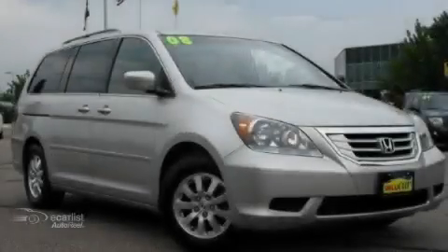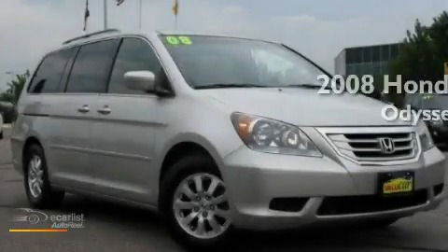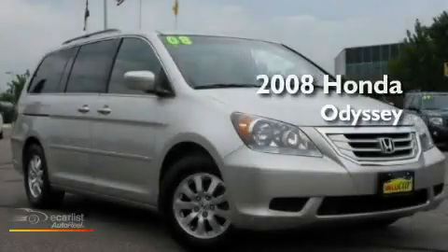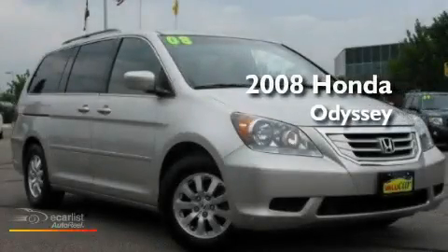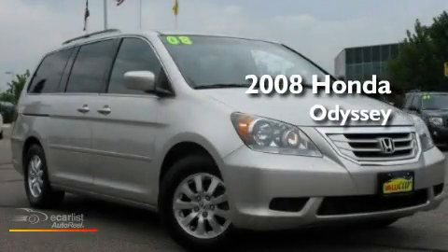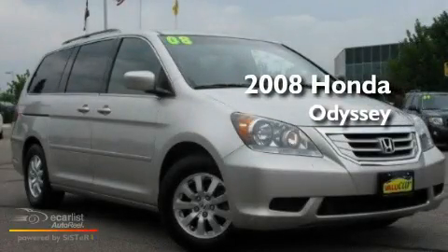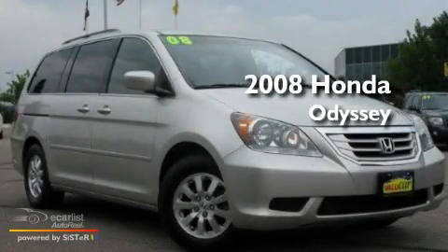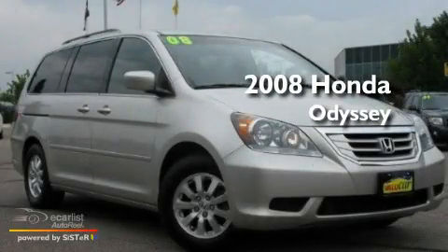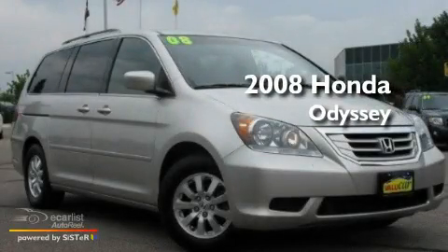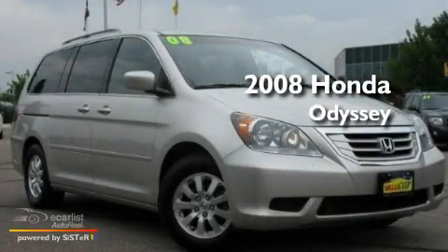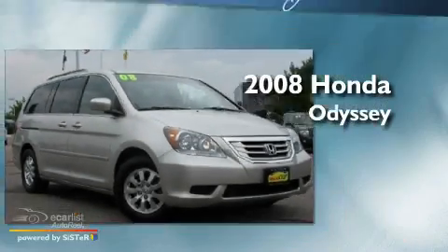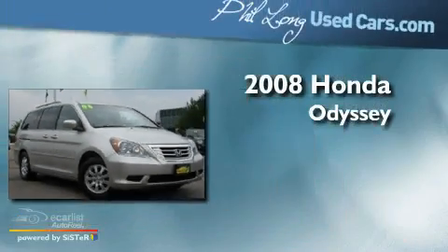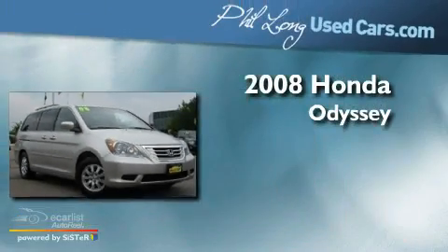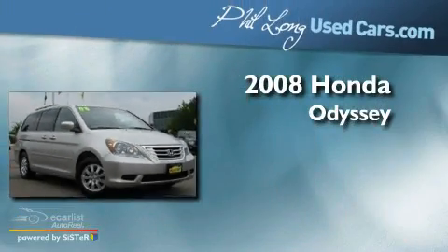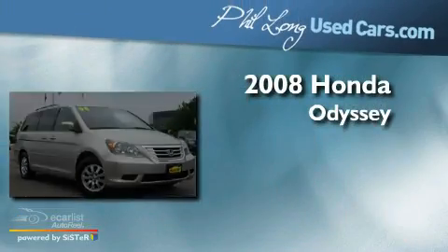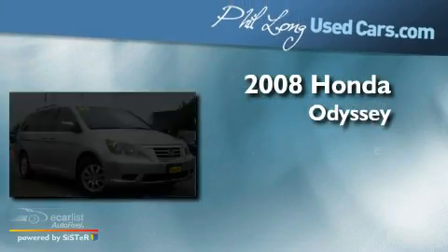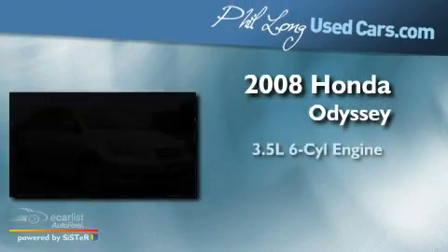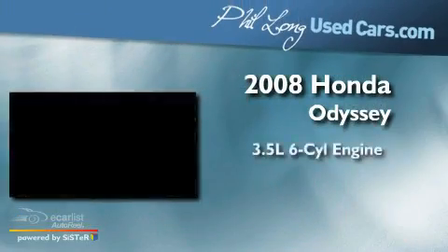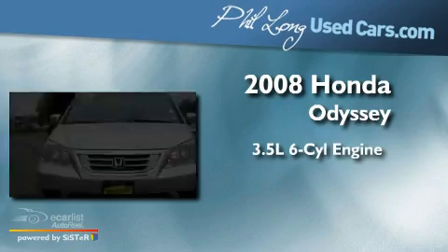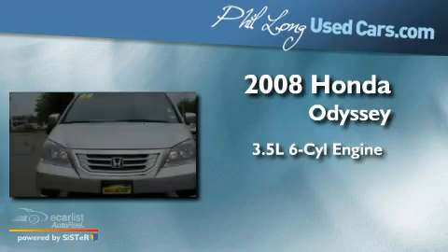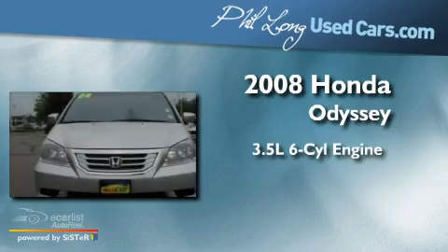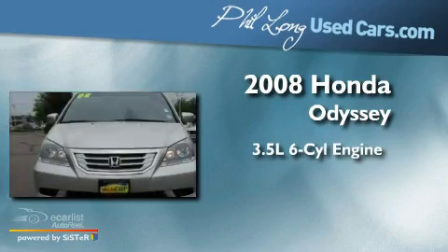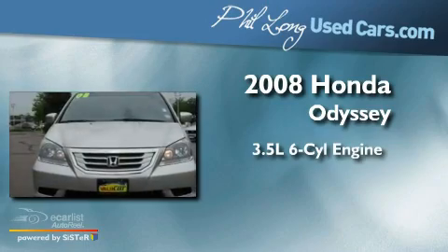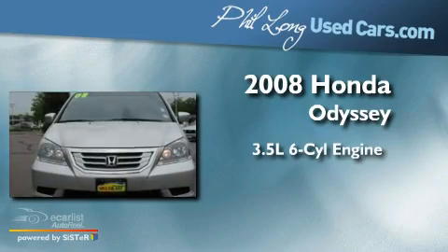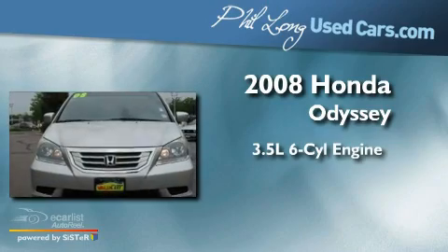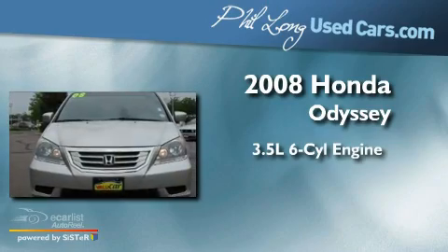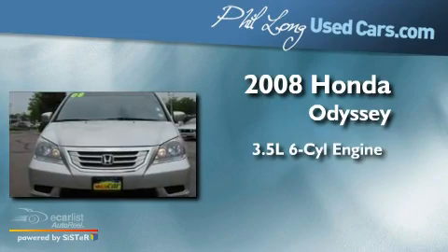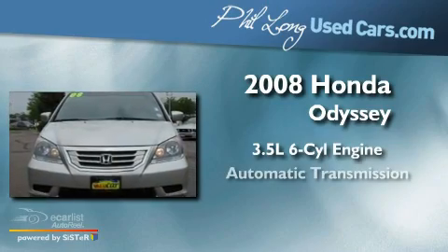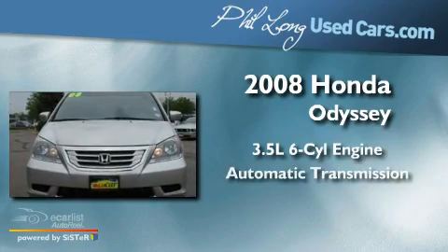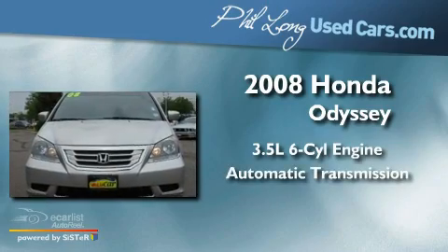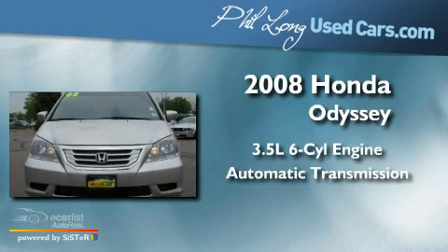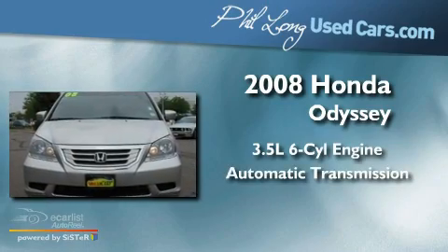This is a 2008 Honda Odyssey. It has a 3.5-liter six-cylinder engine and an automatic transmission.